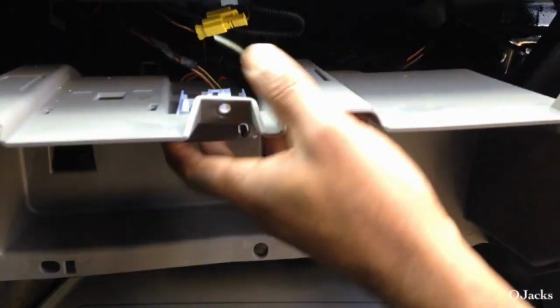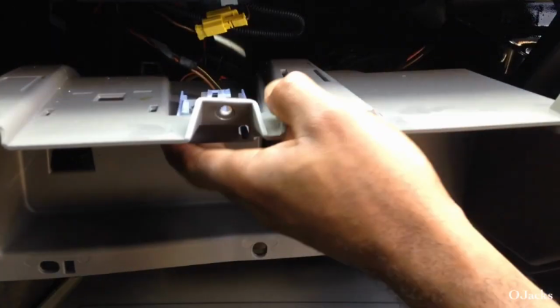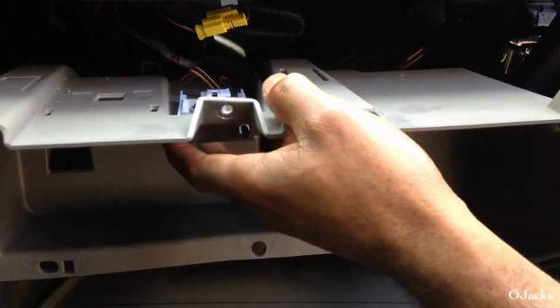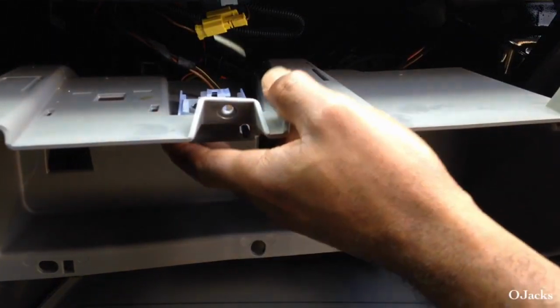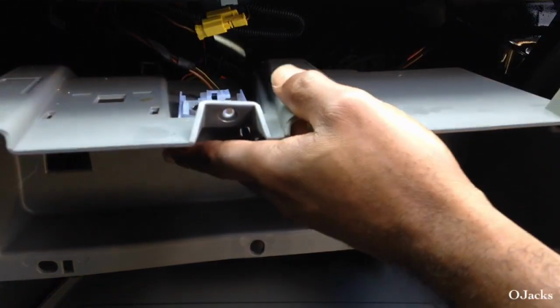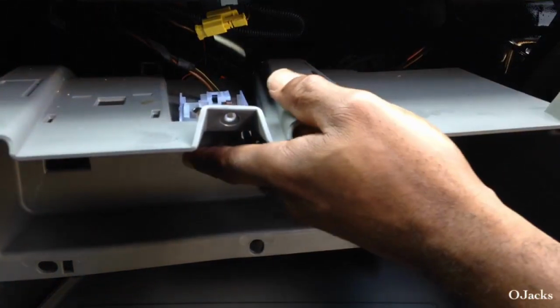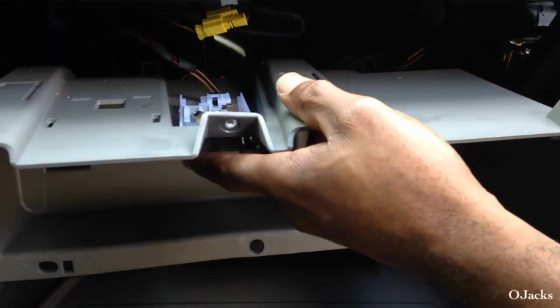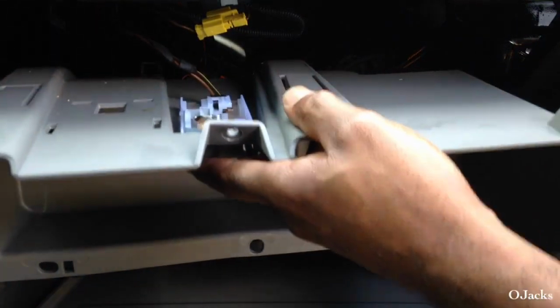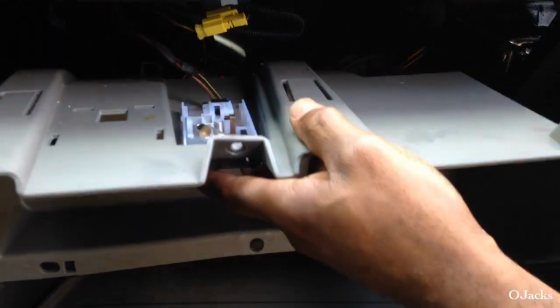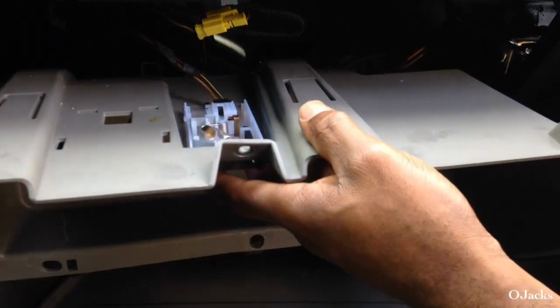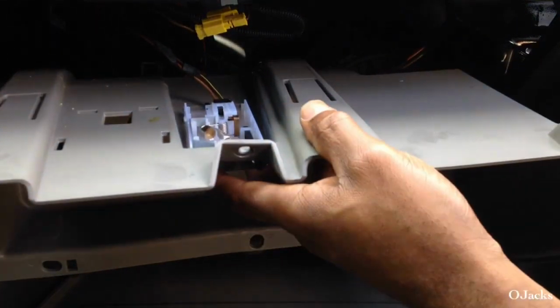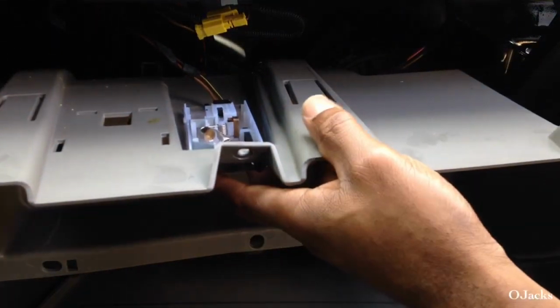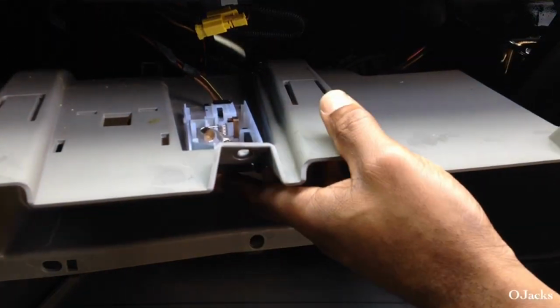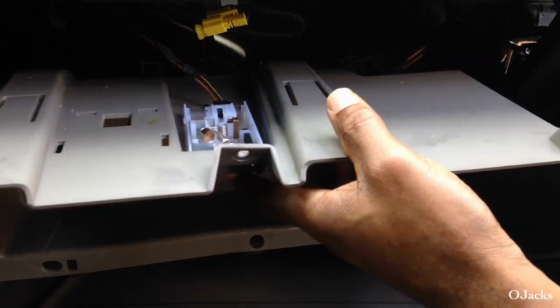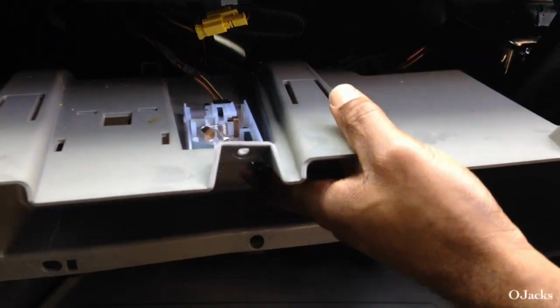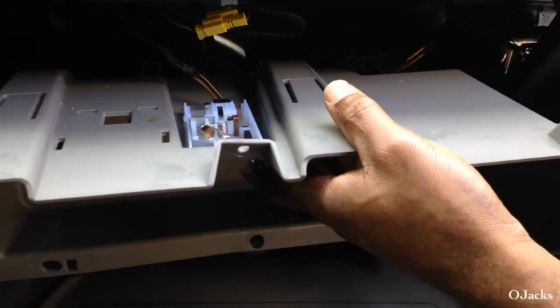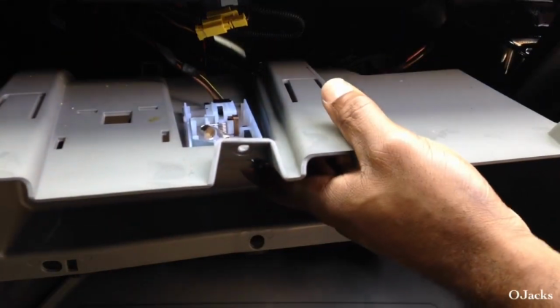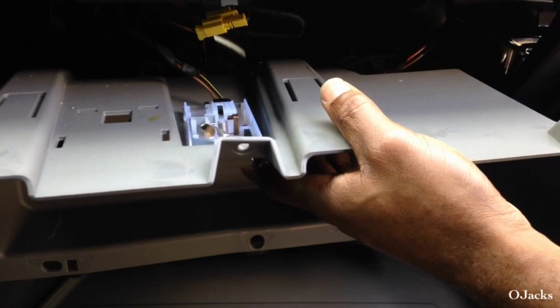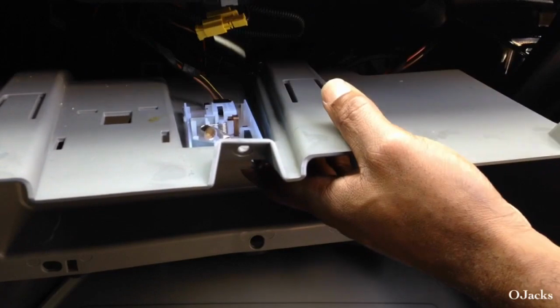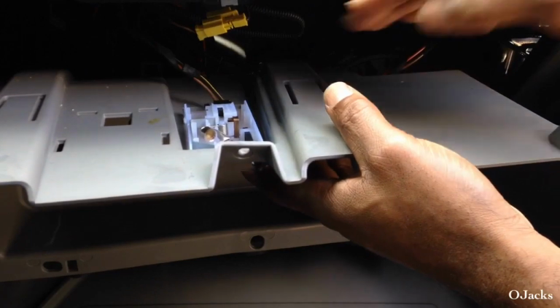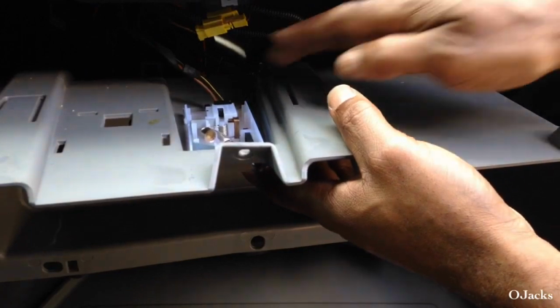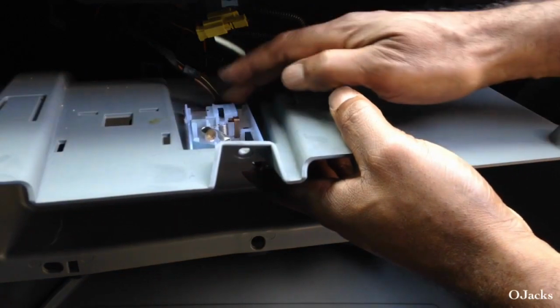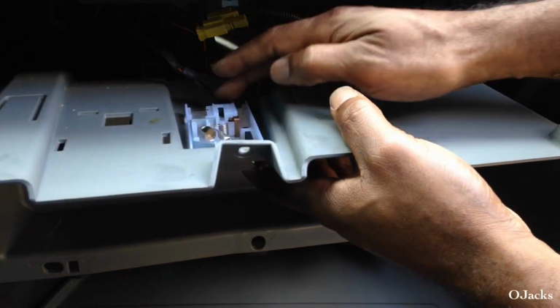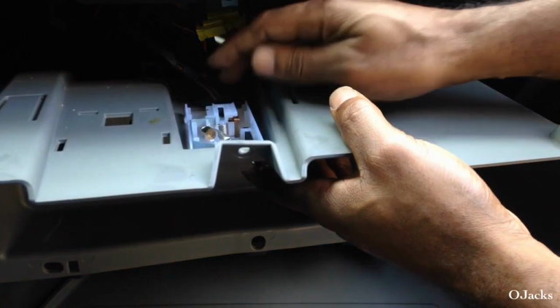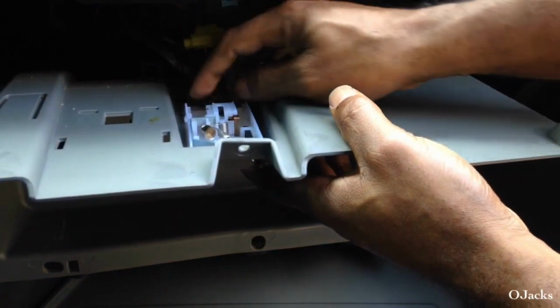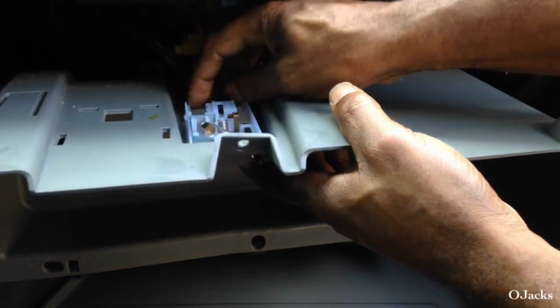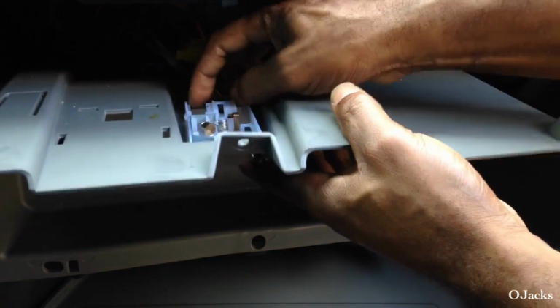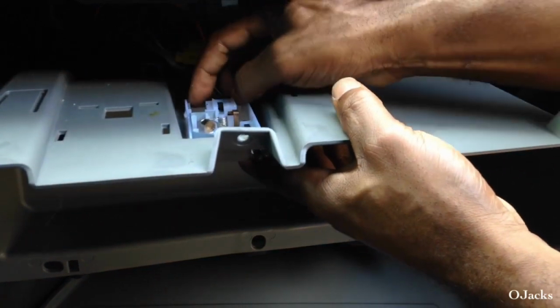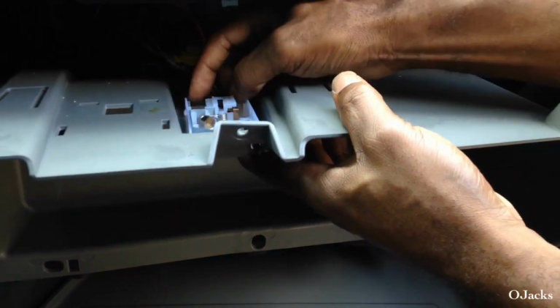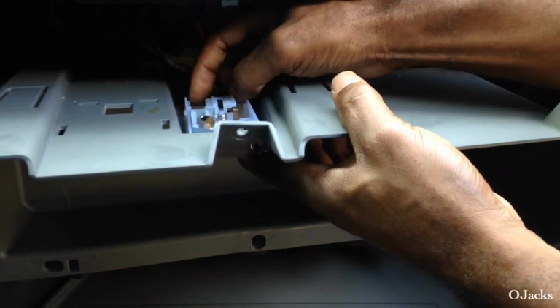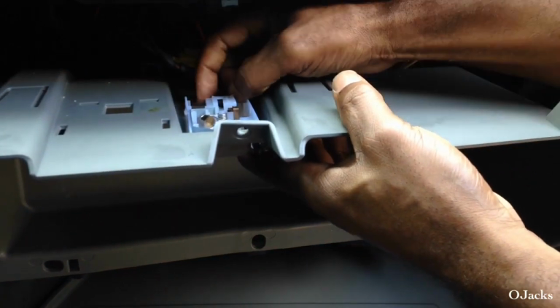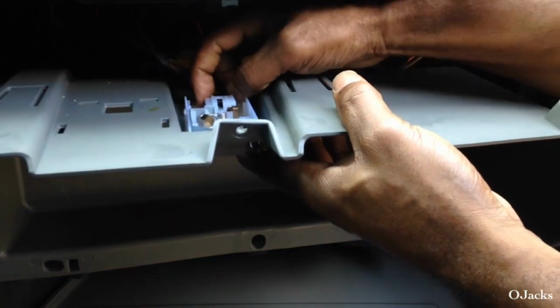It drops down, then you have to disconnect the power connector for the light.